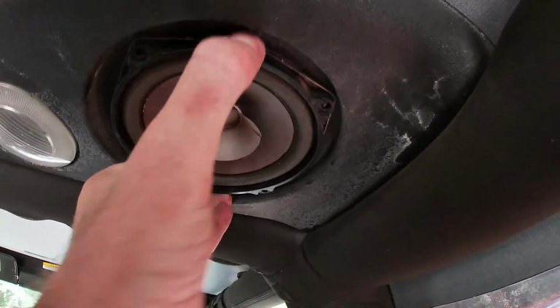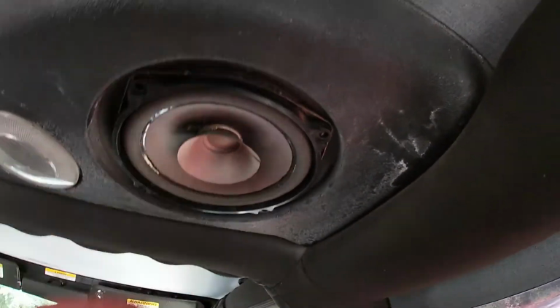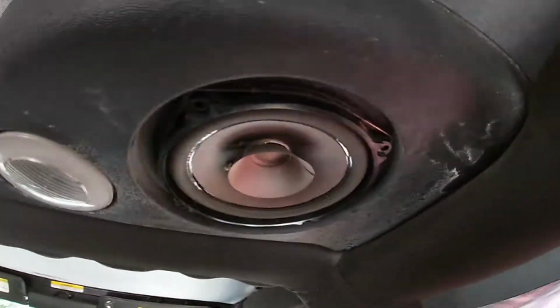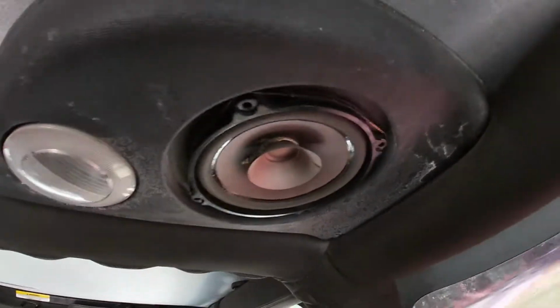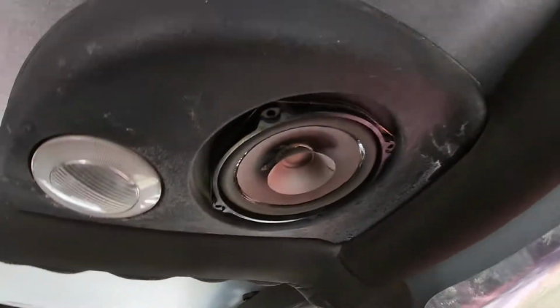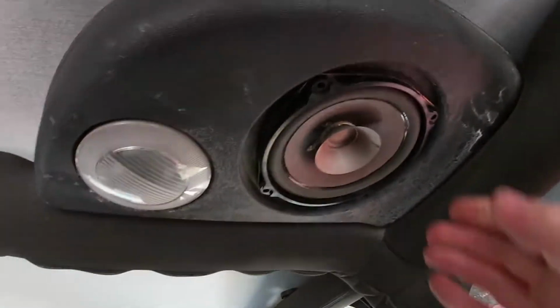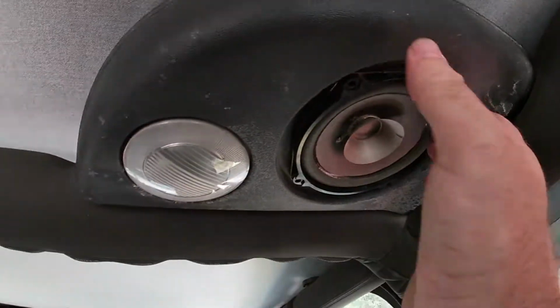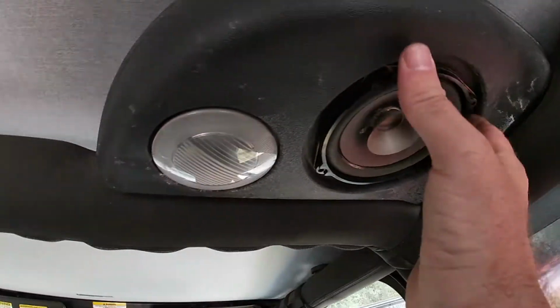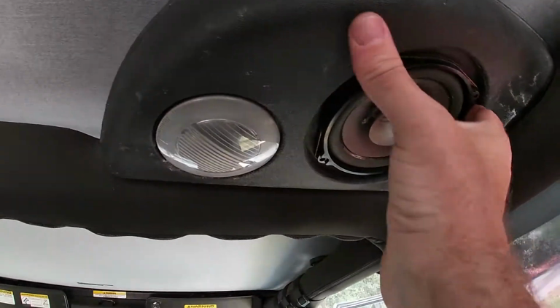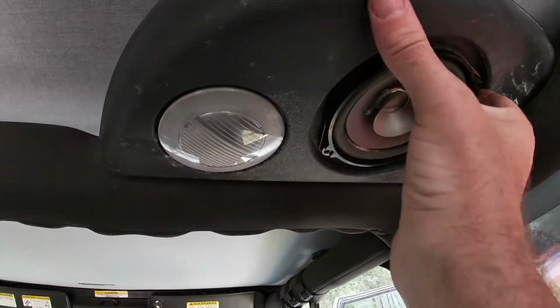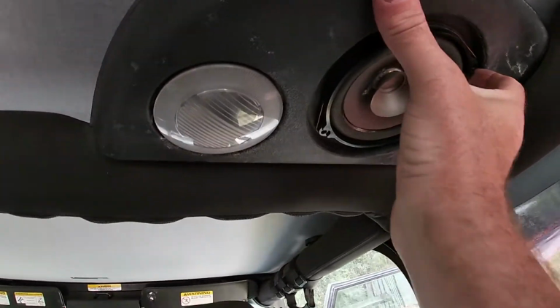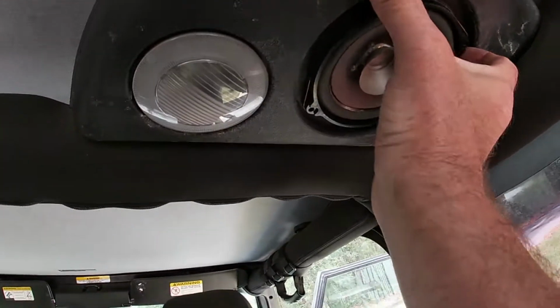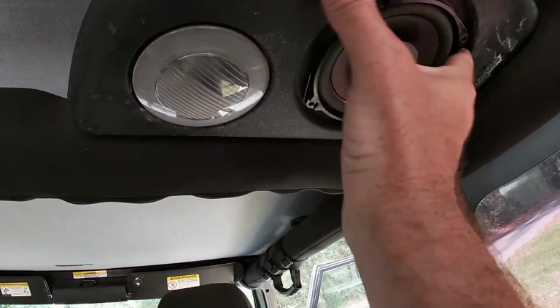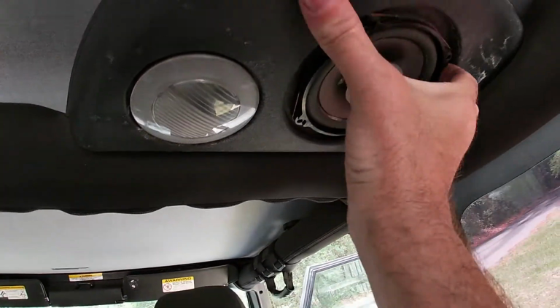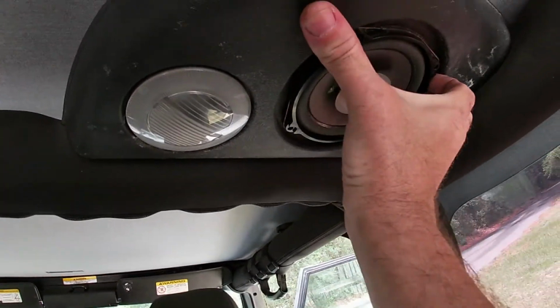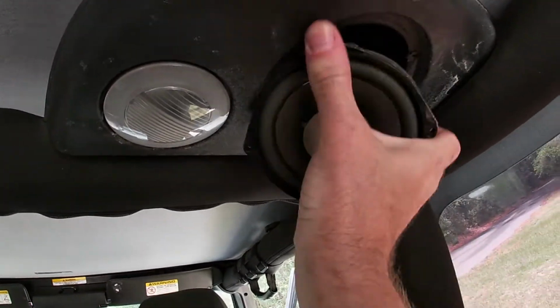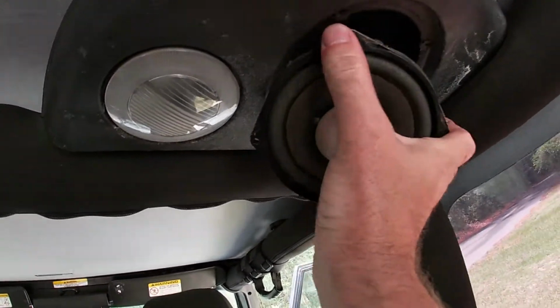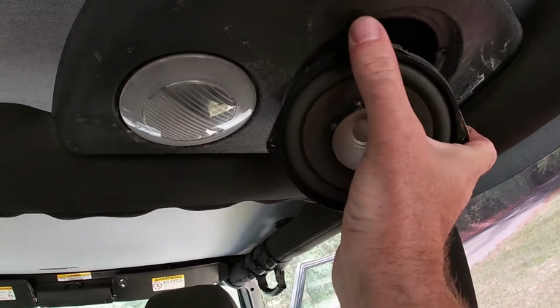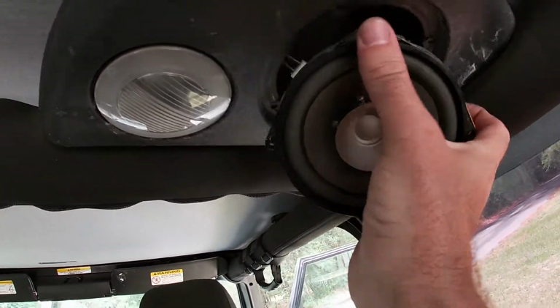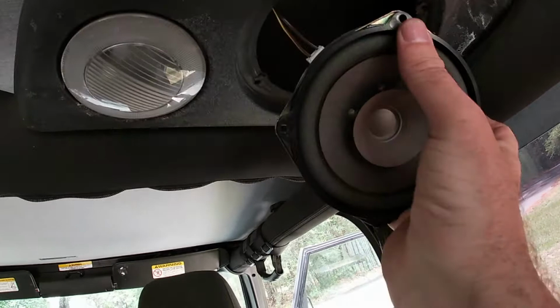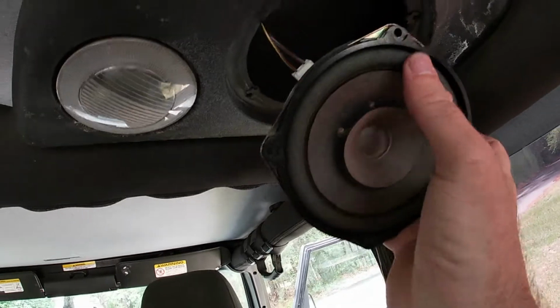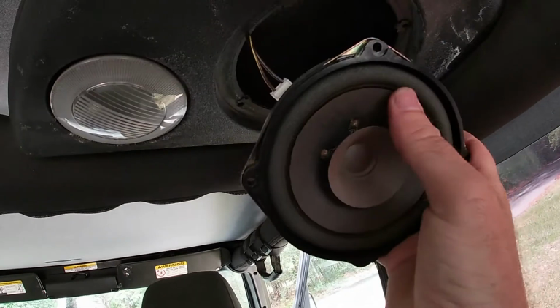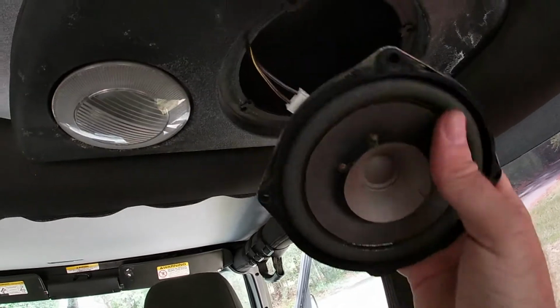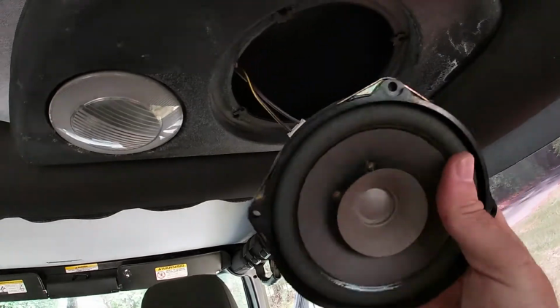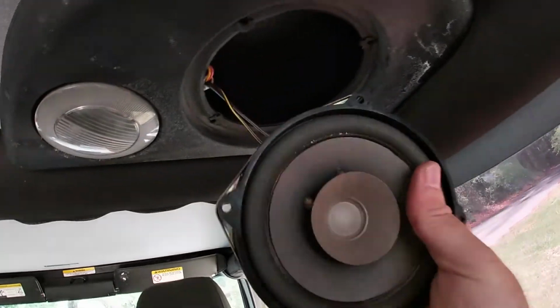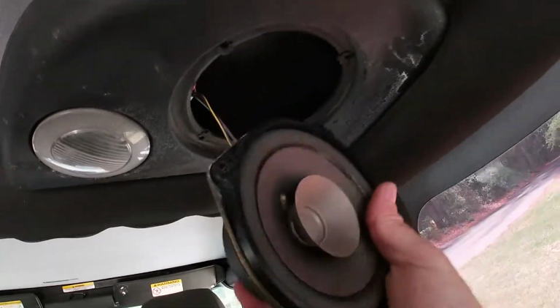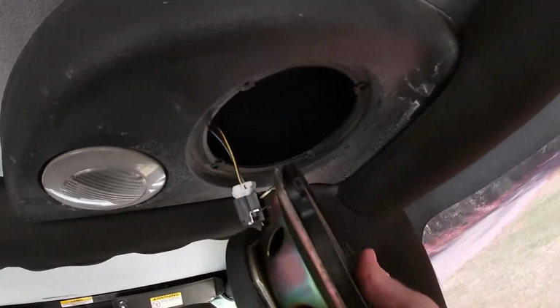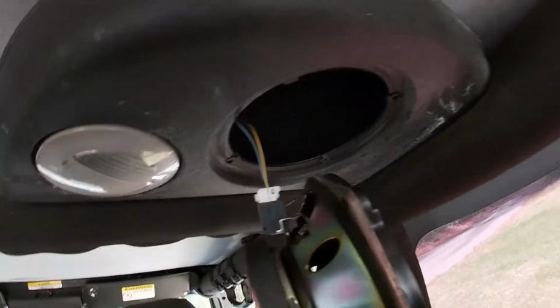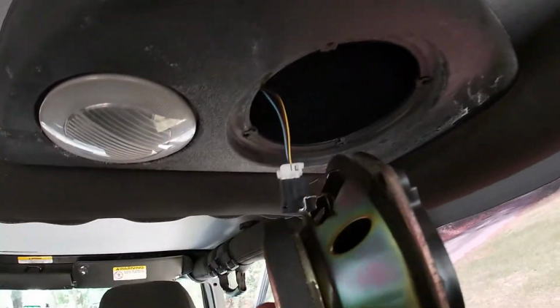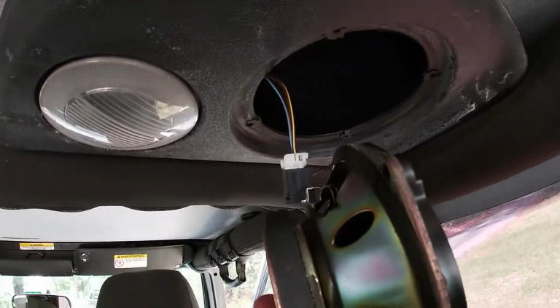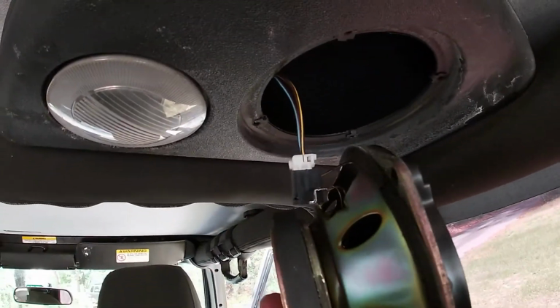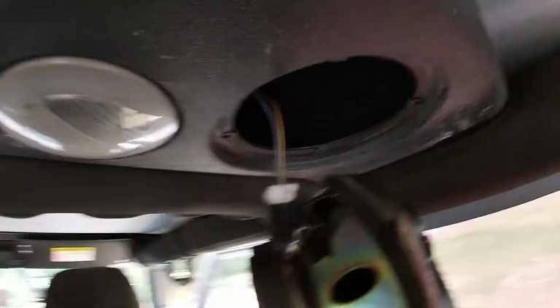Got a little sticky tack on it — there we go. And our plug.